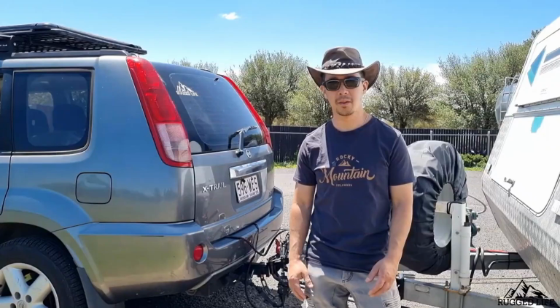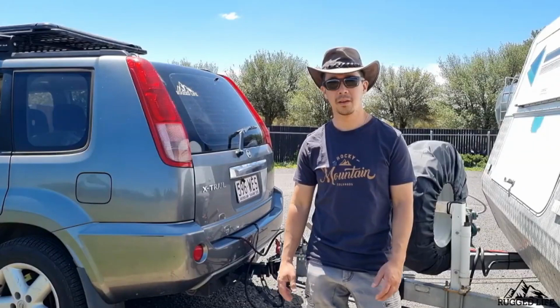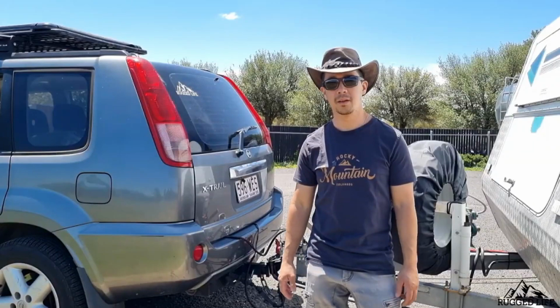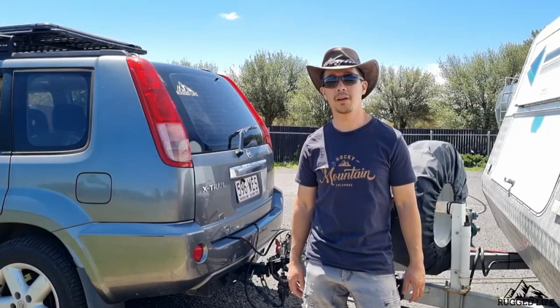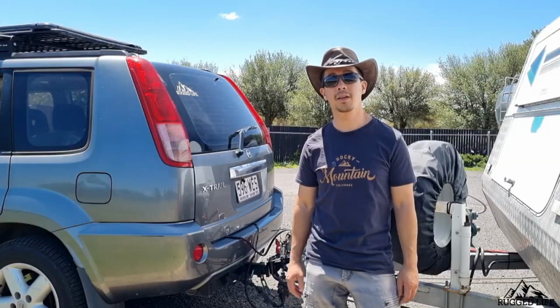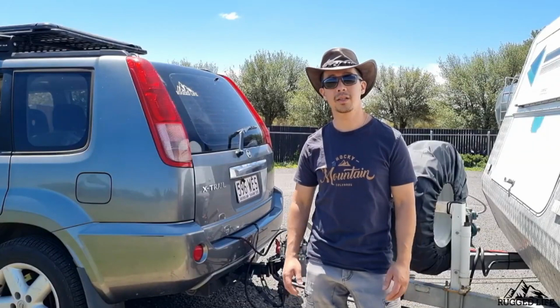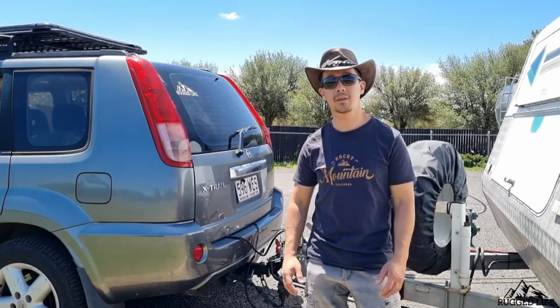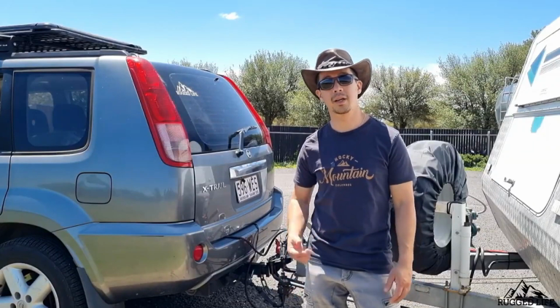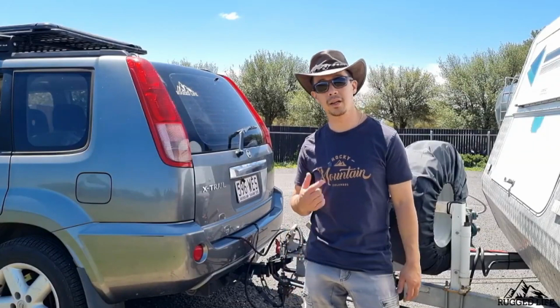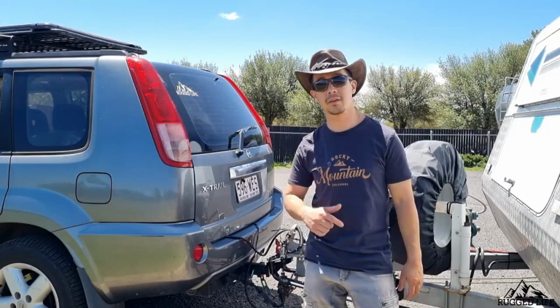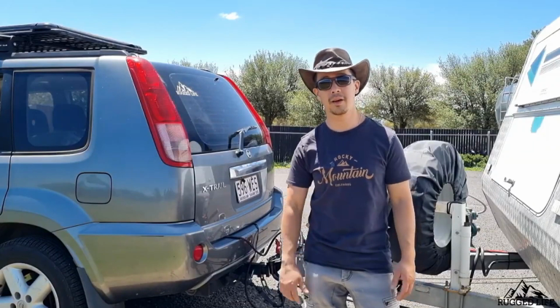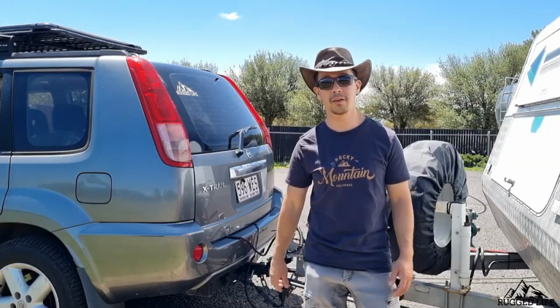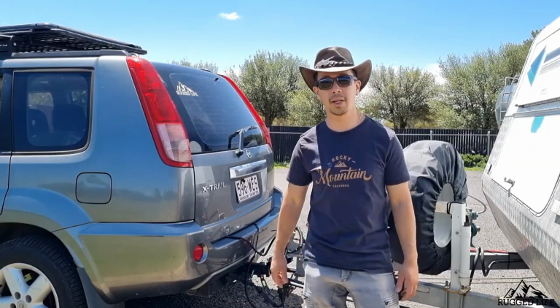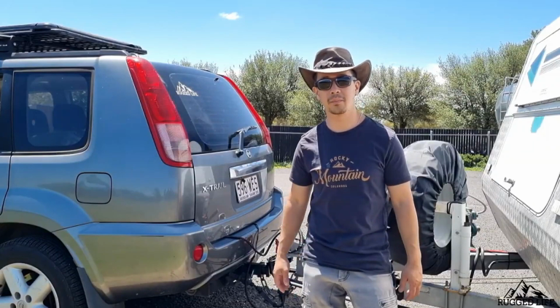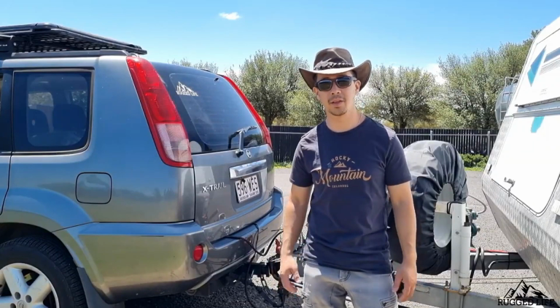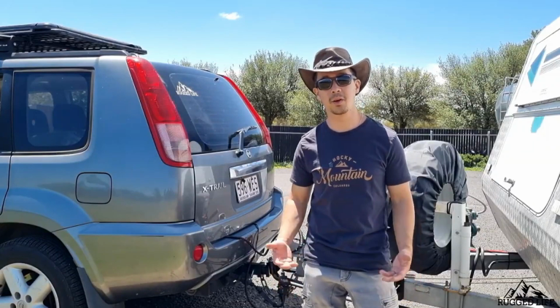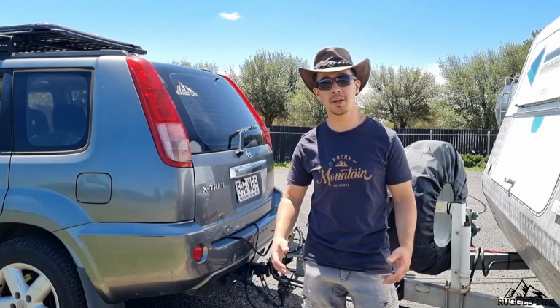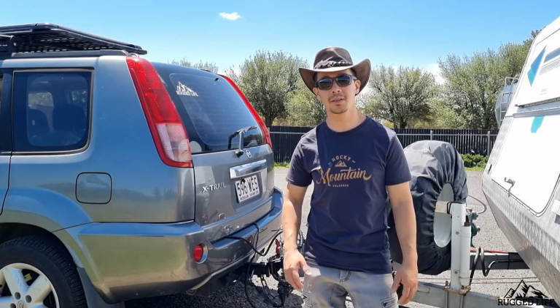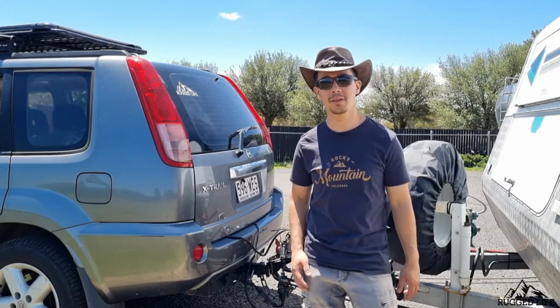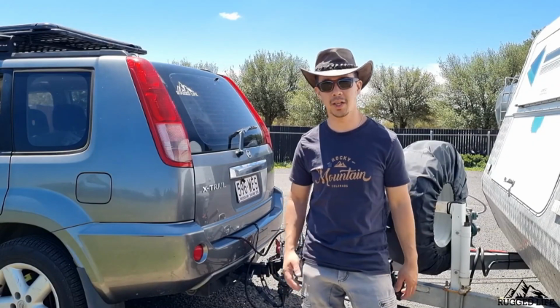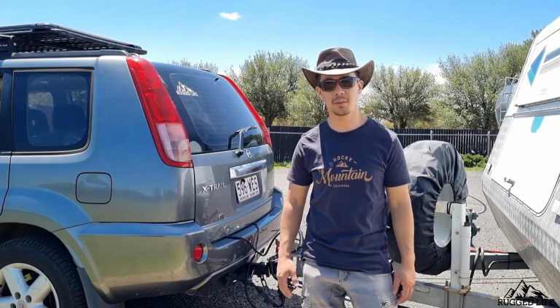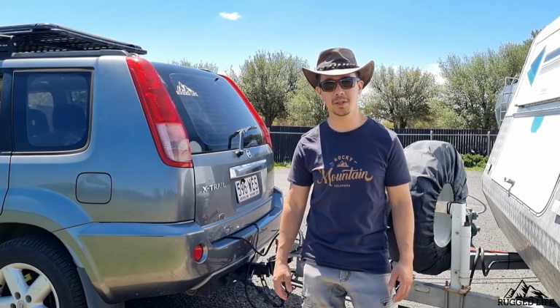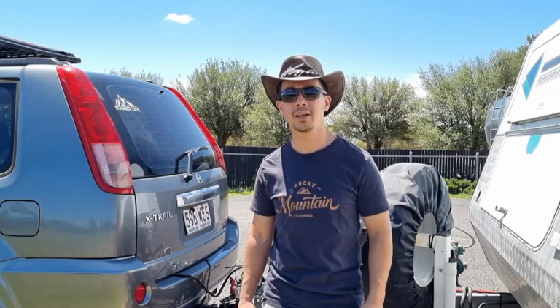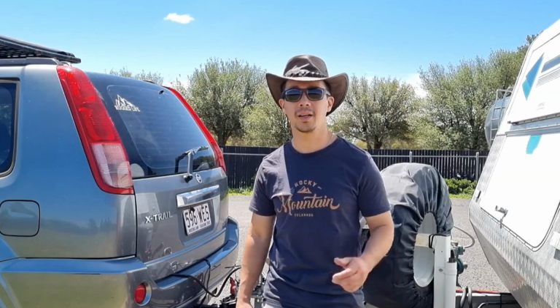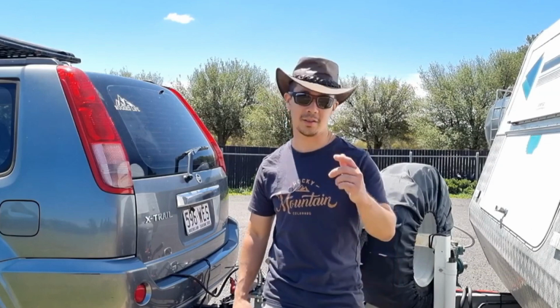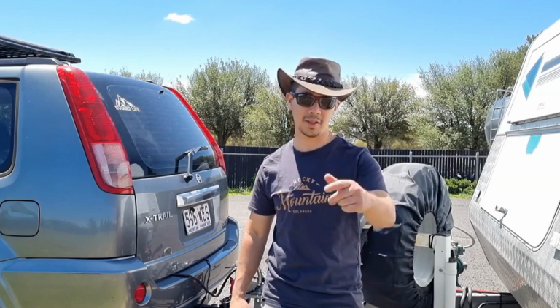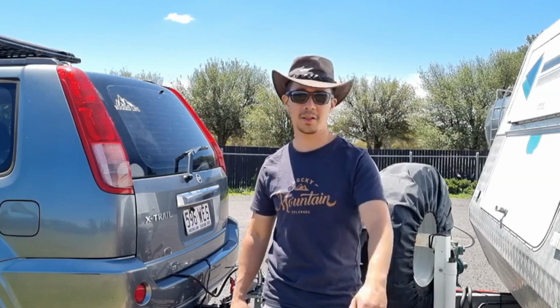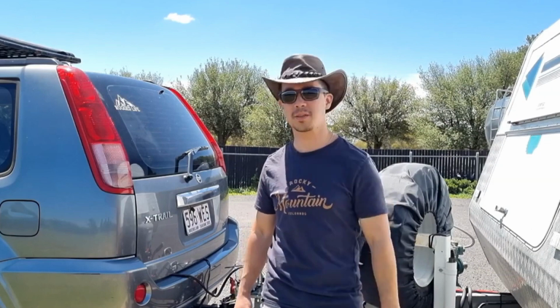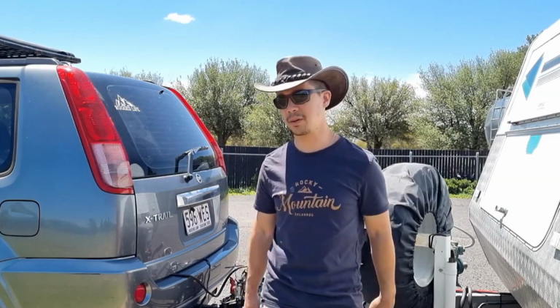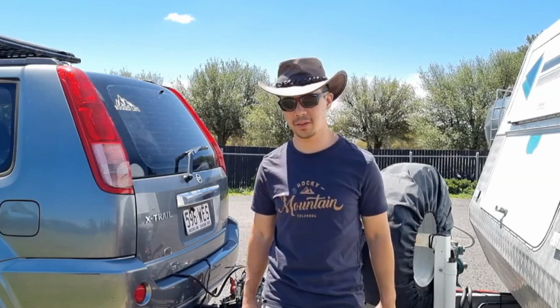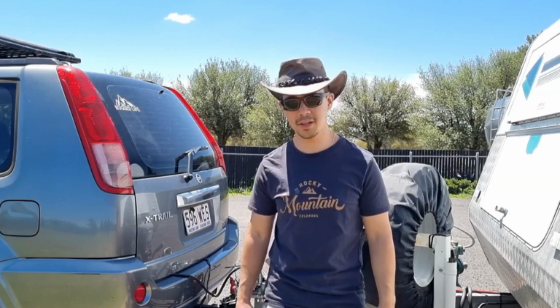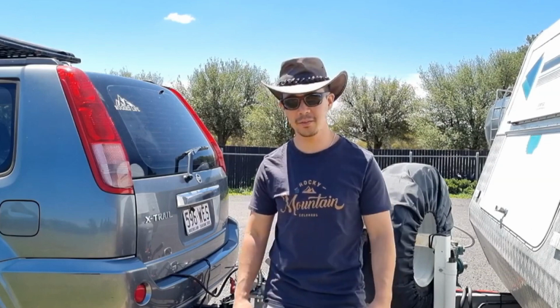I think it's time to head out to the cafe. As always, thanks for watching and I'll see you in the next modification video.